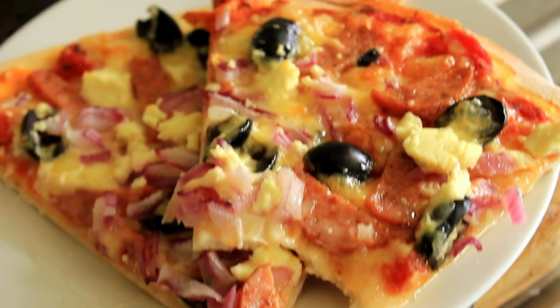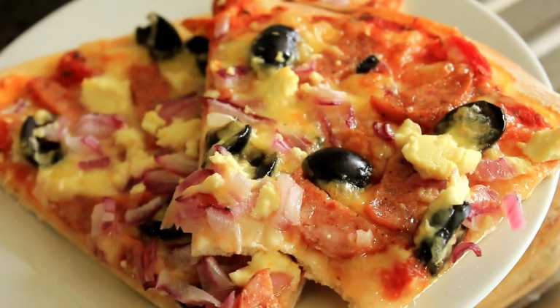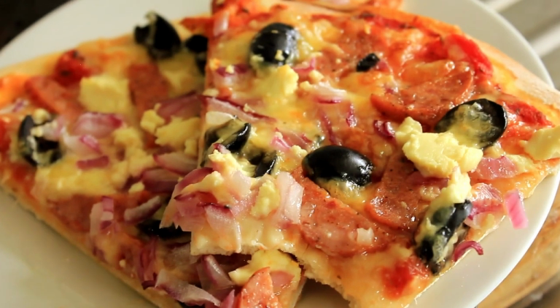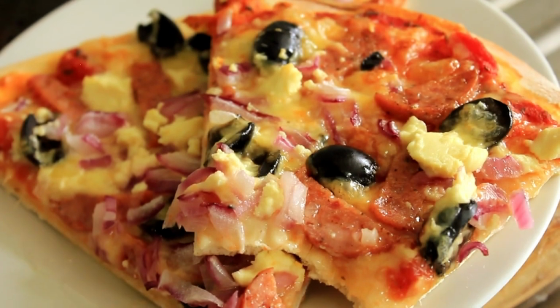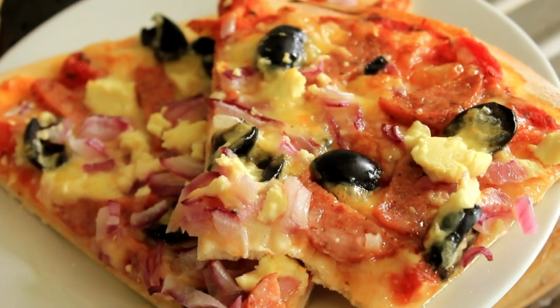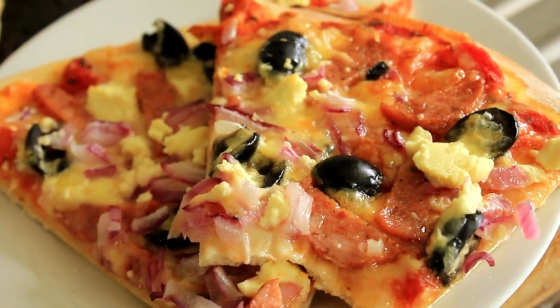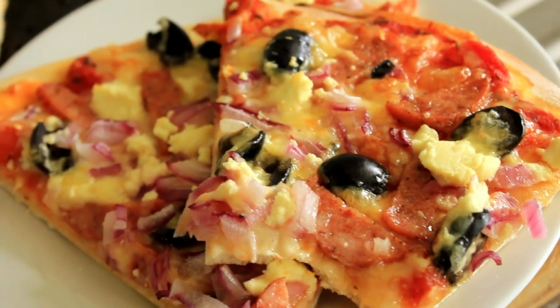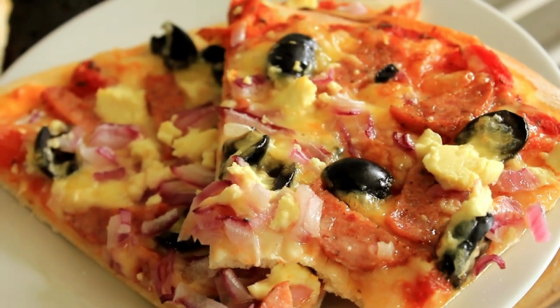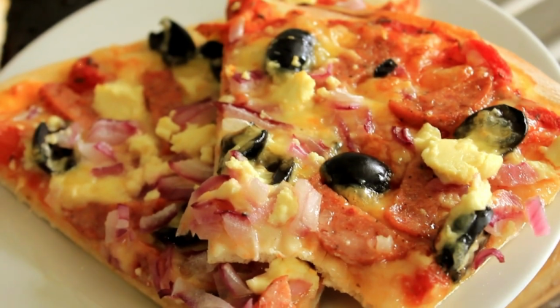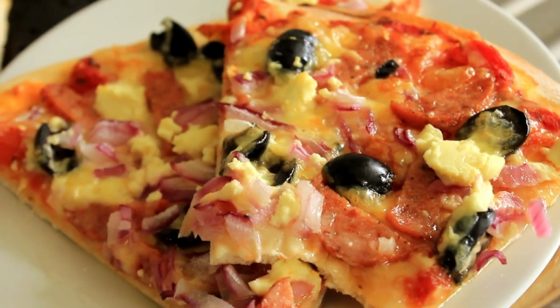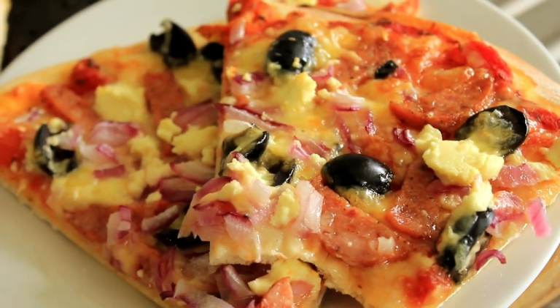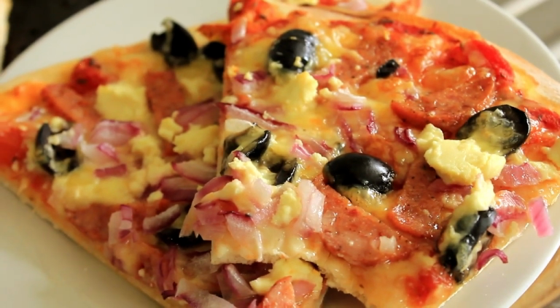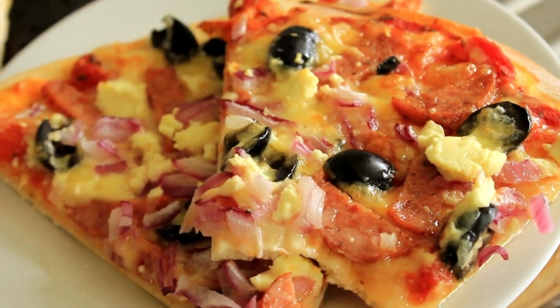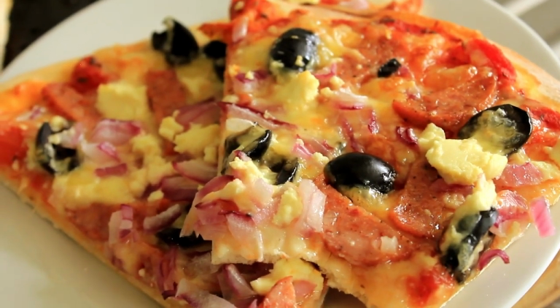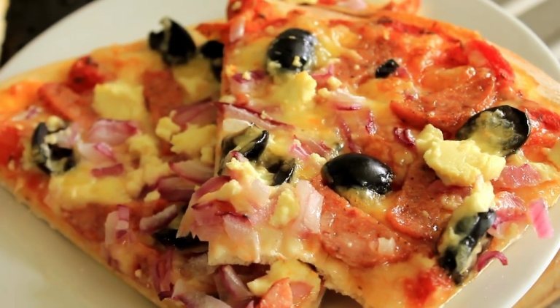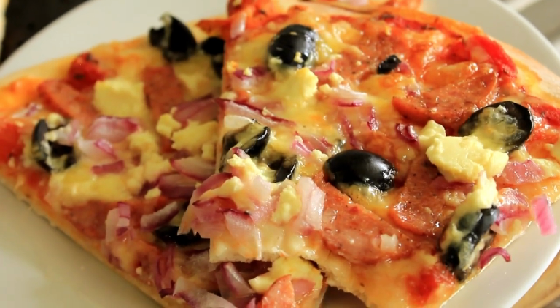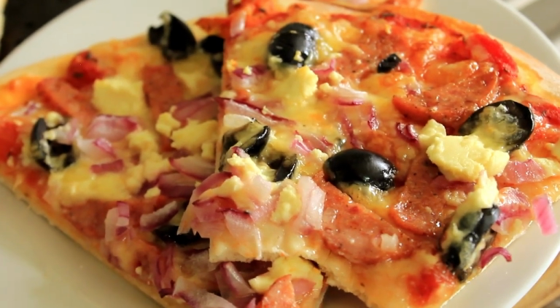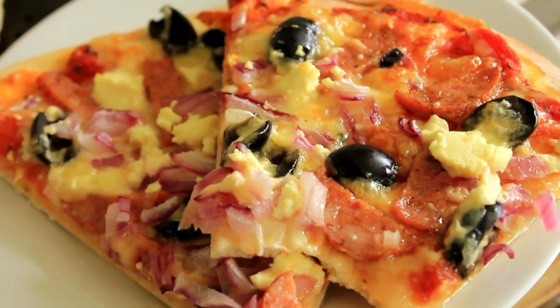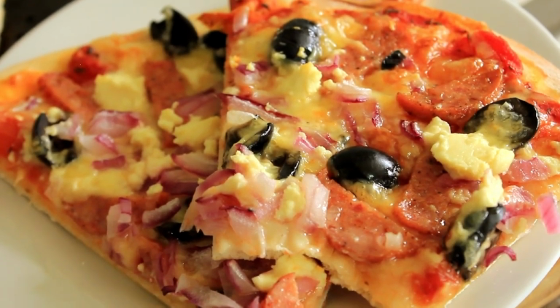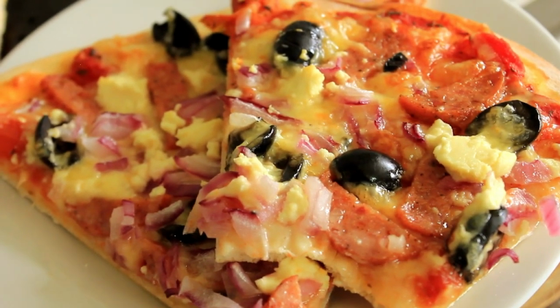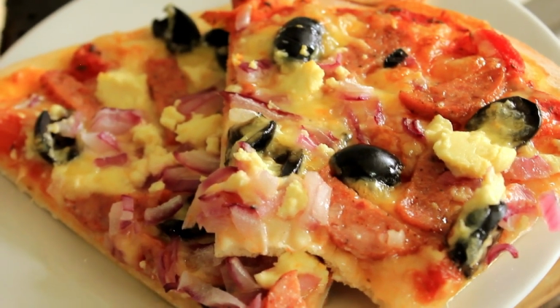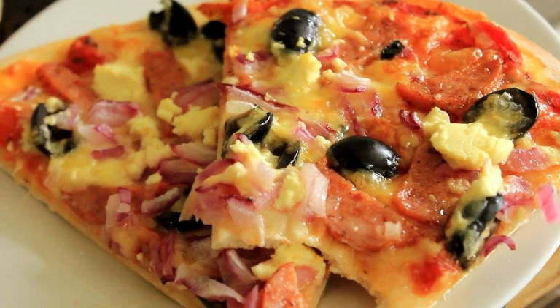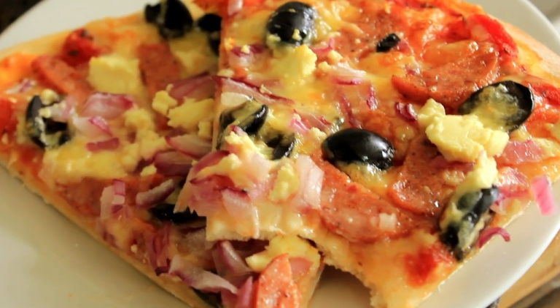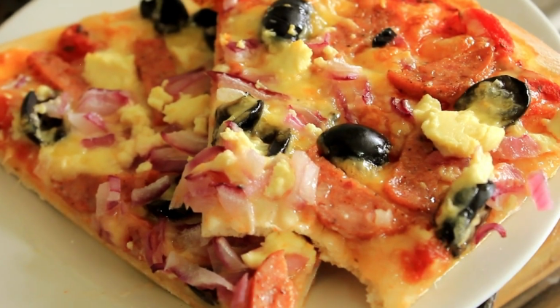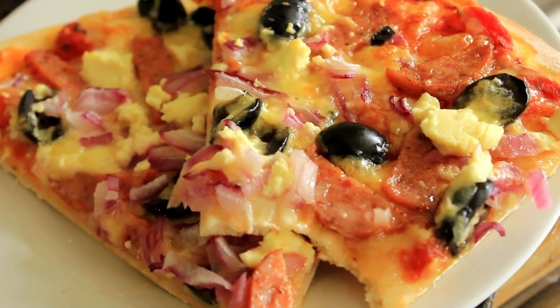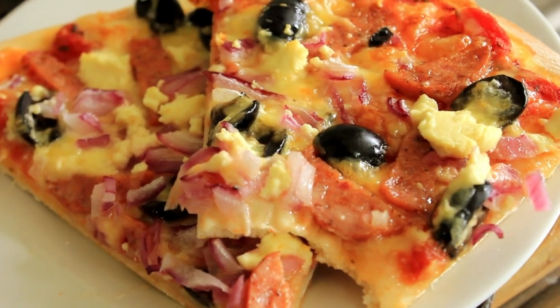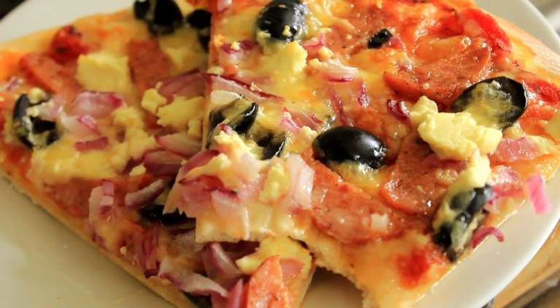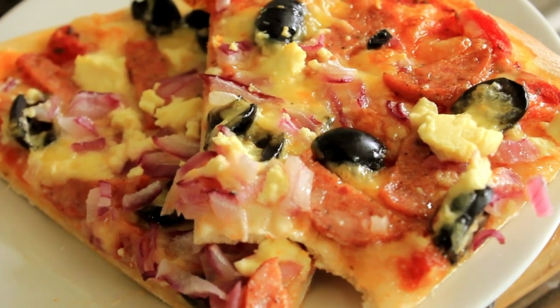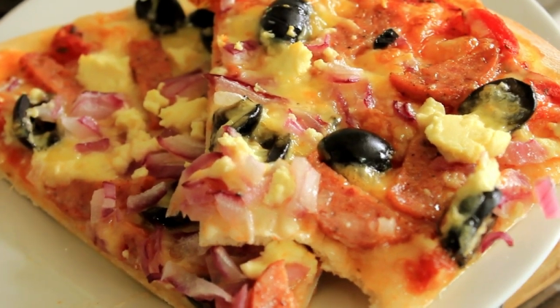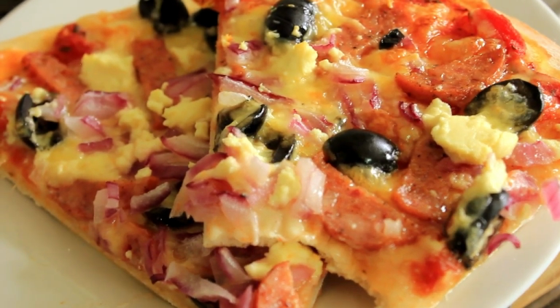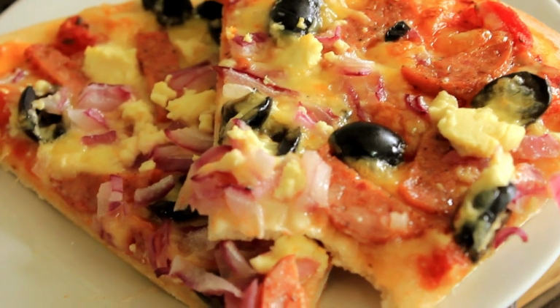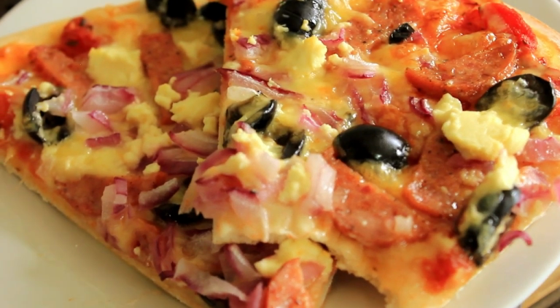Well, this is what we're going to be making today — this beautiful Greek pizza. Let's get cooking.